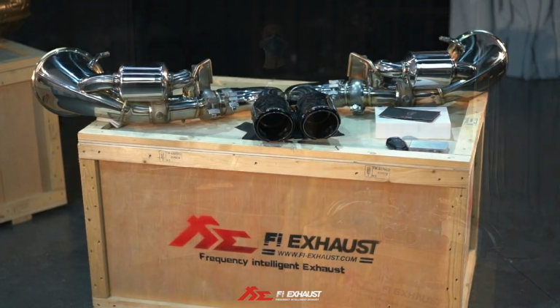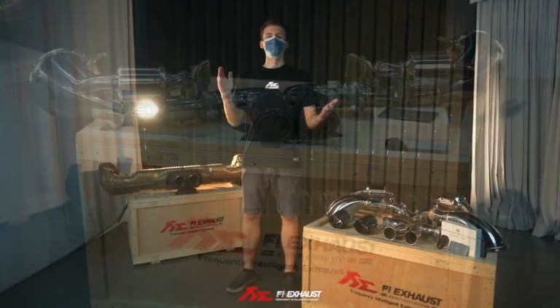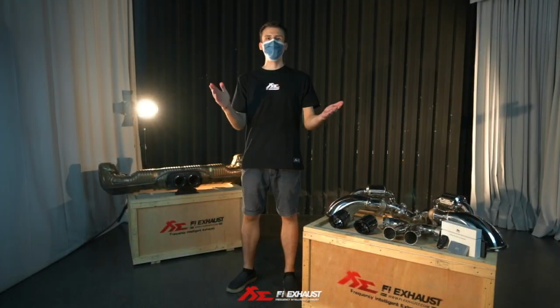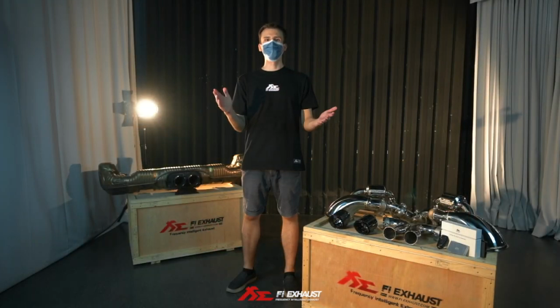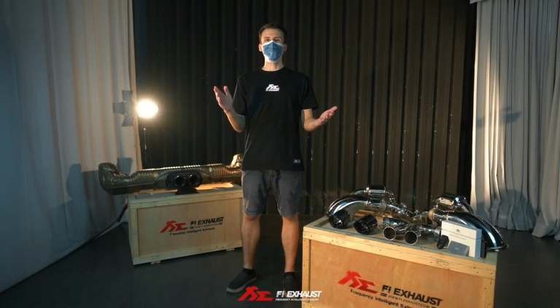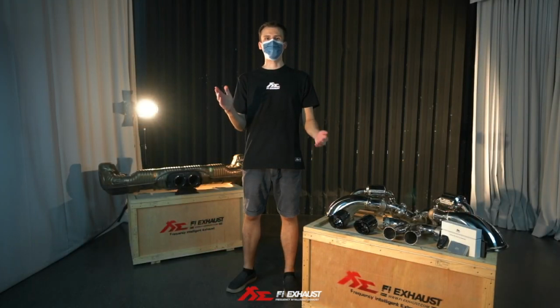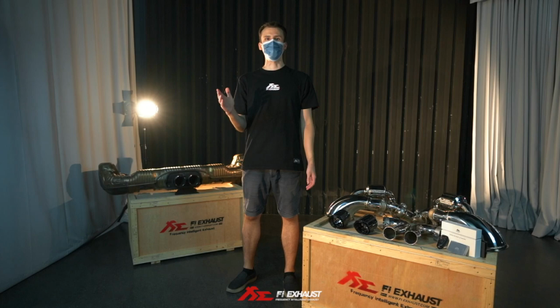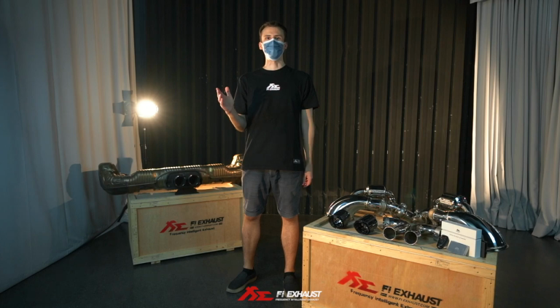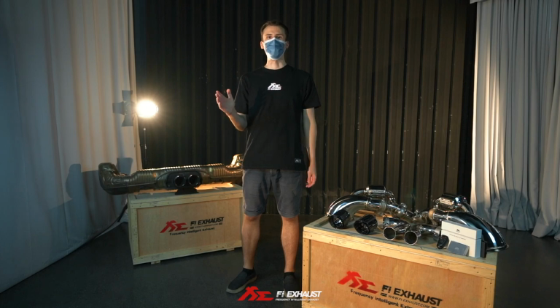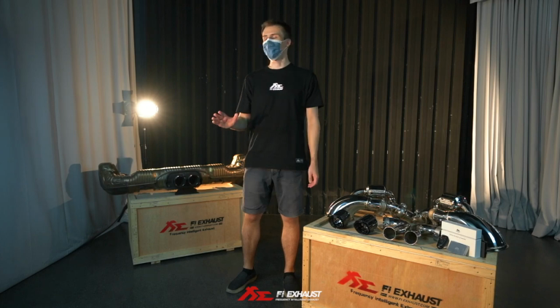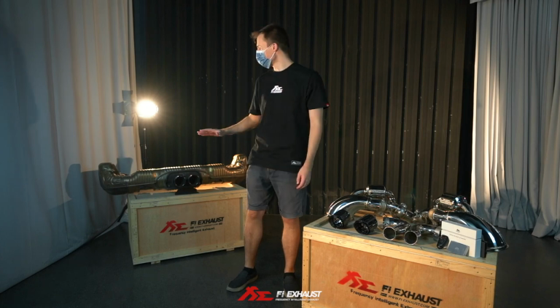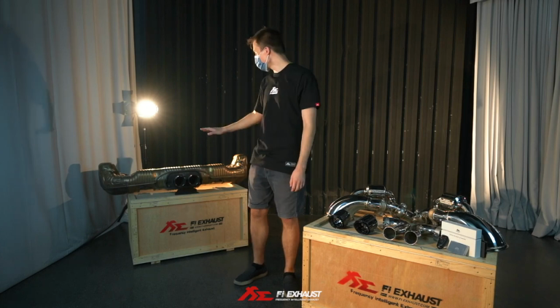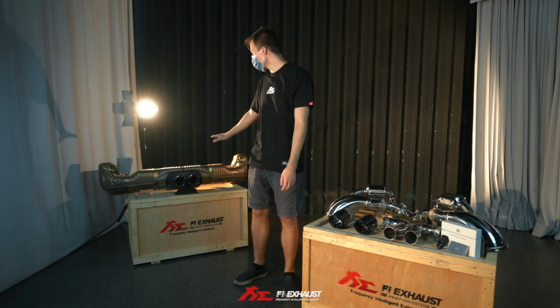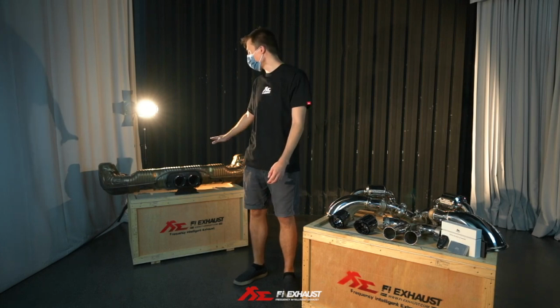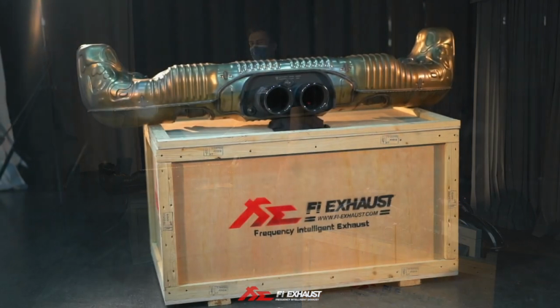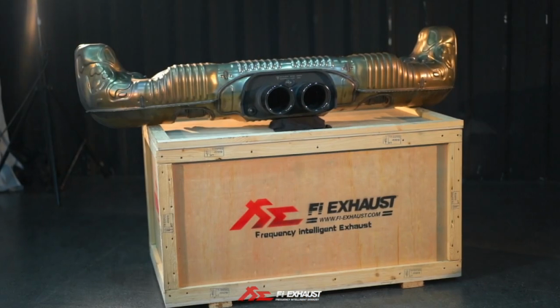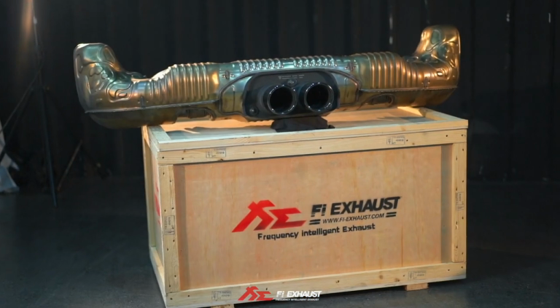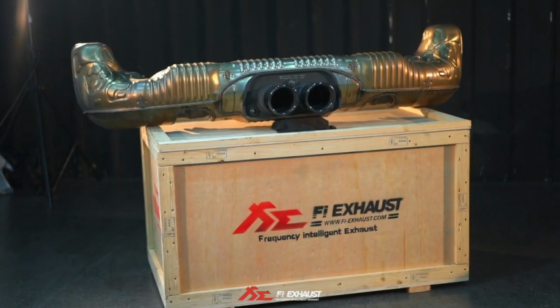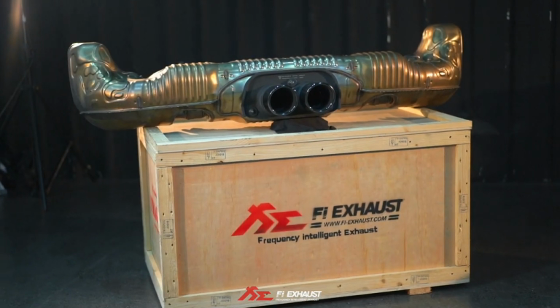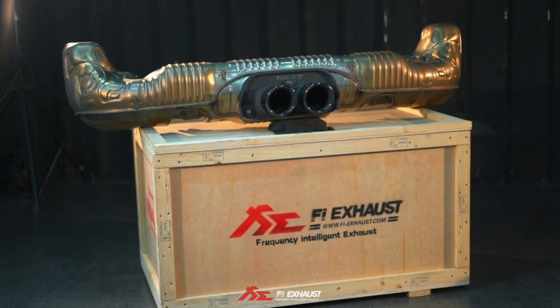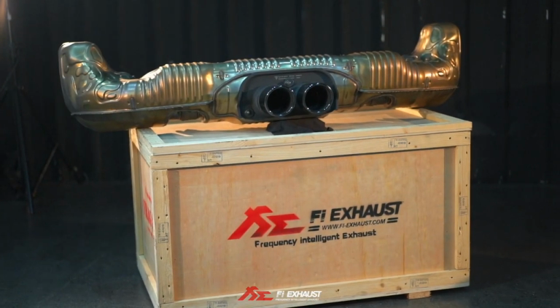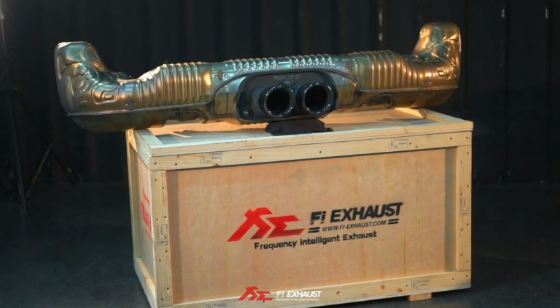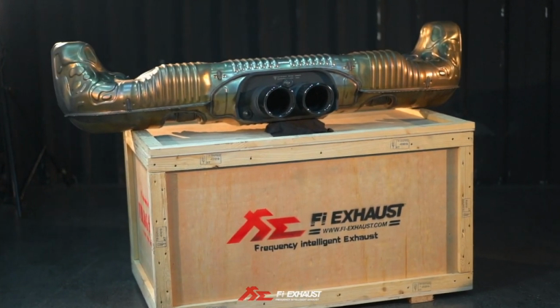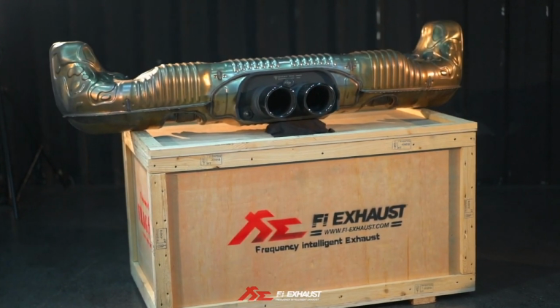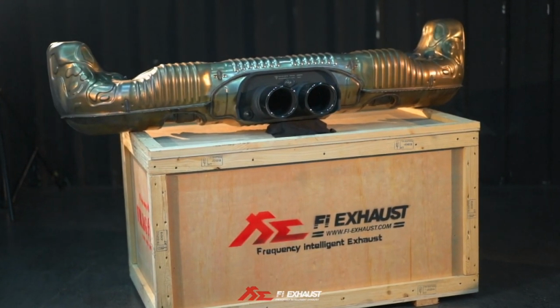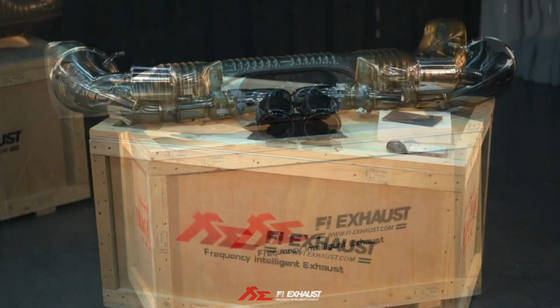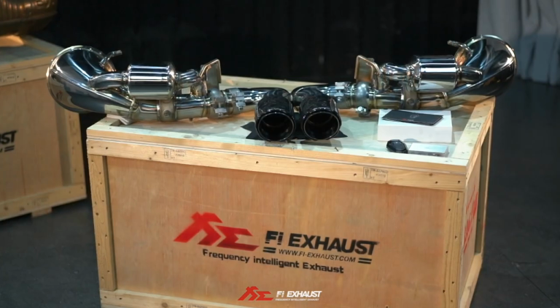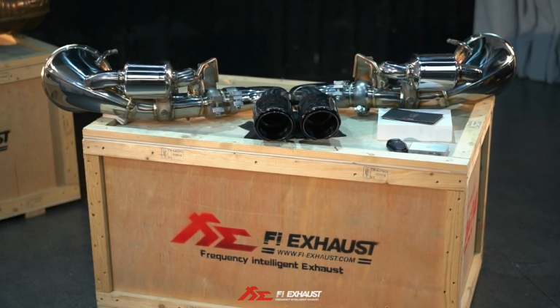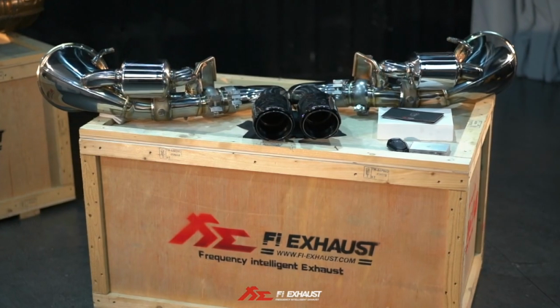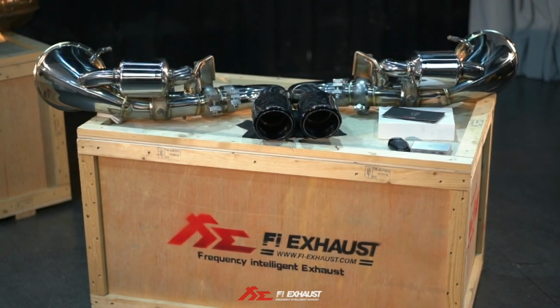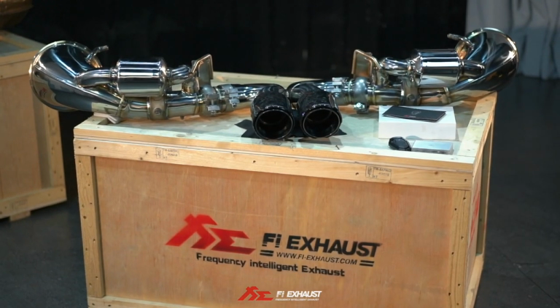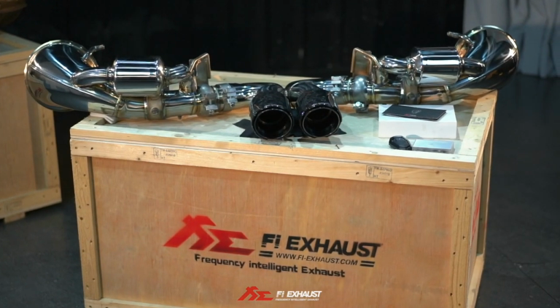Today is a very exciting day. Here, next to me, I have the Magneto GT3 stock system and Fi version.